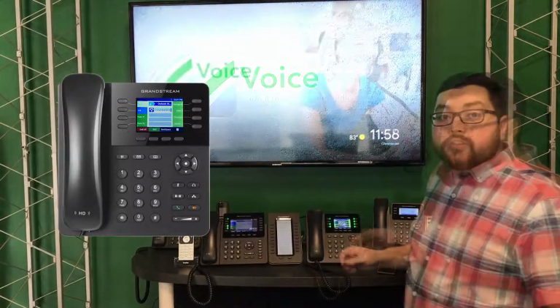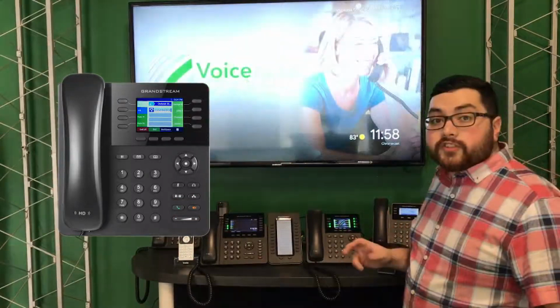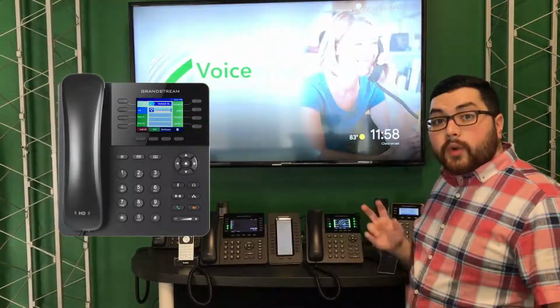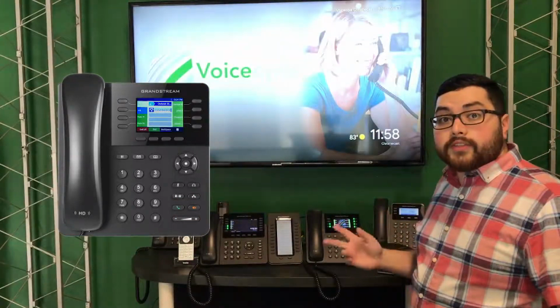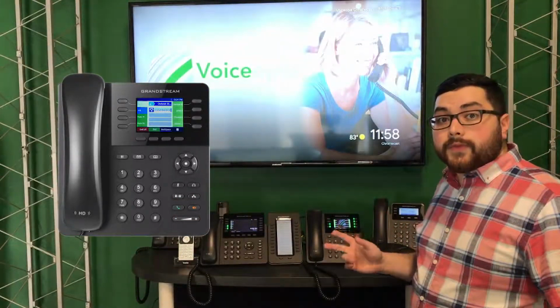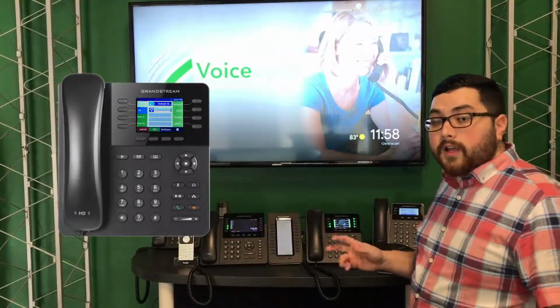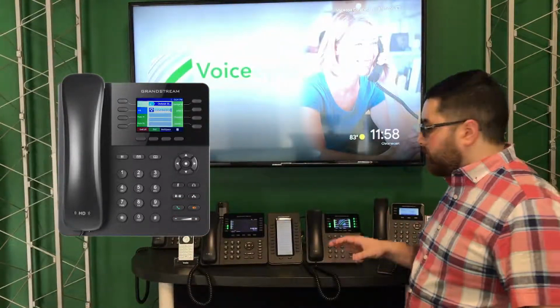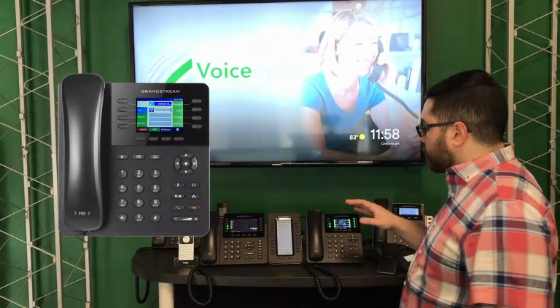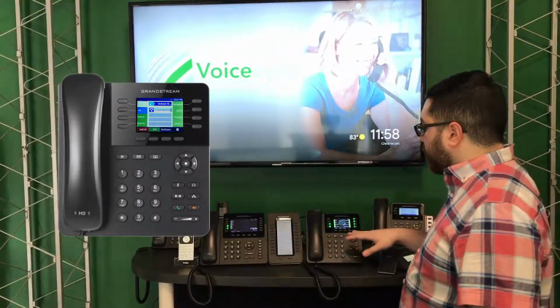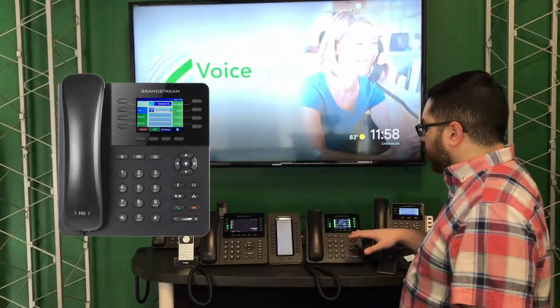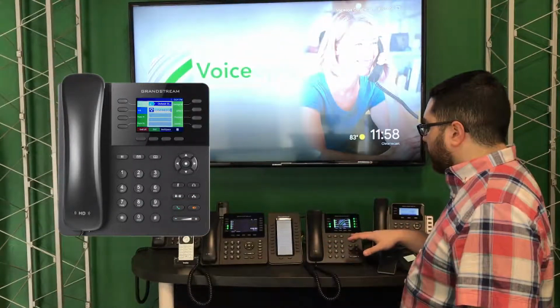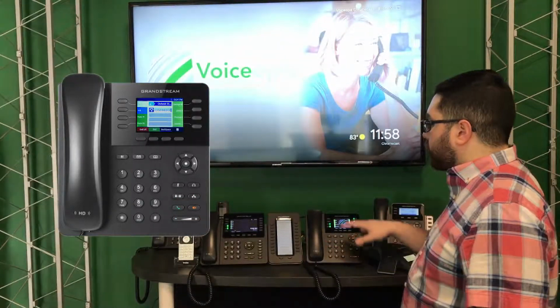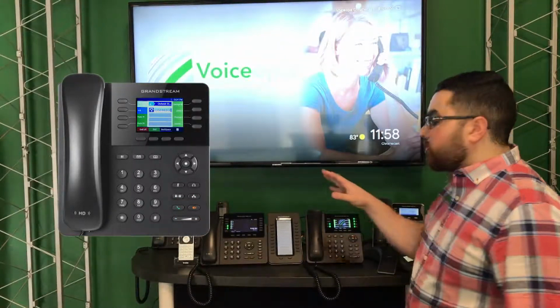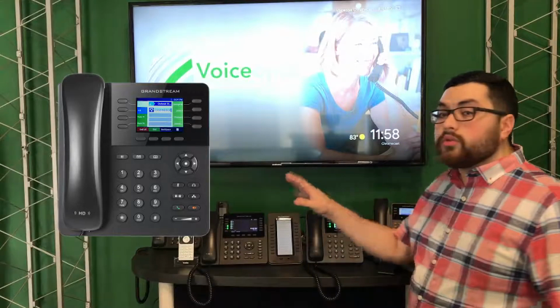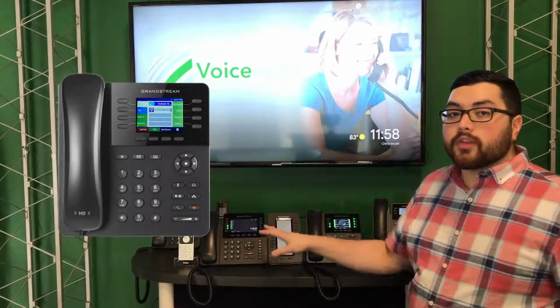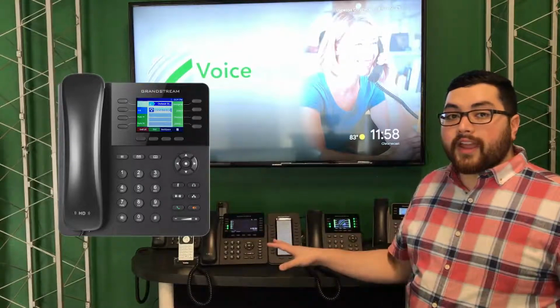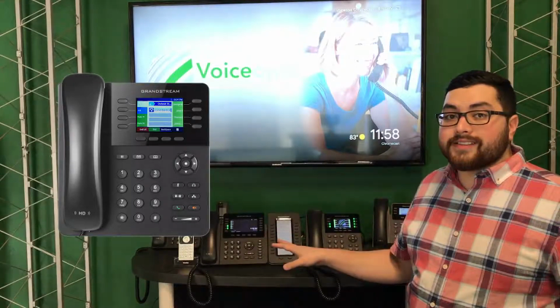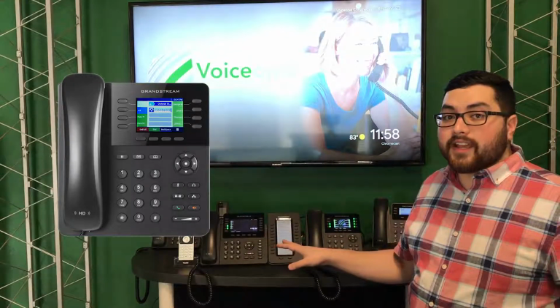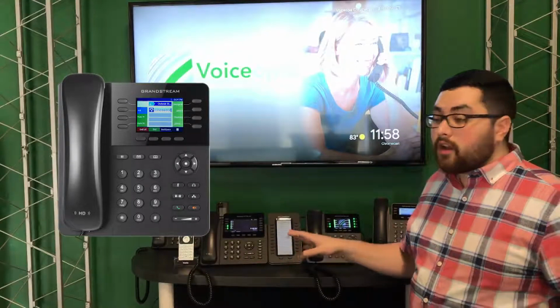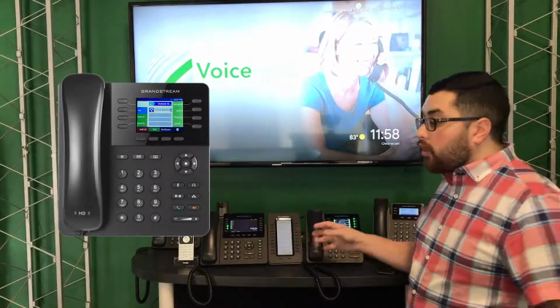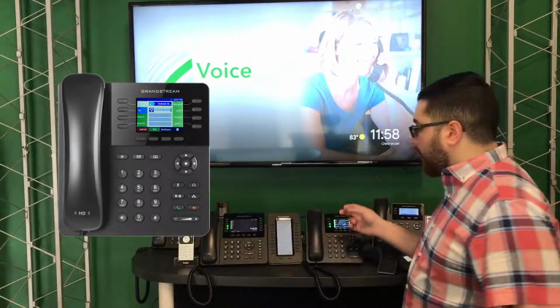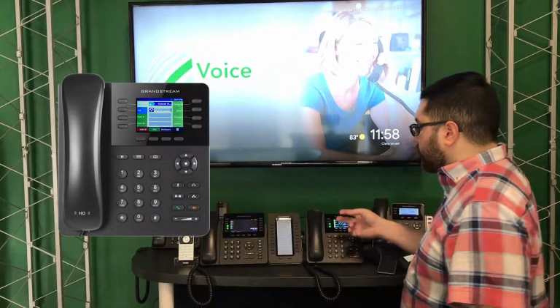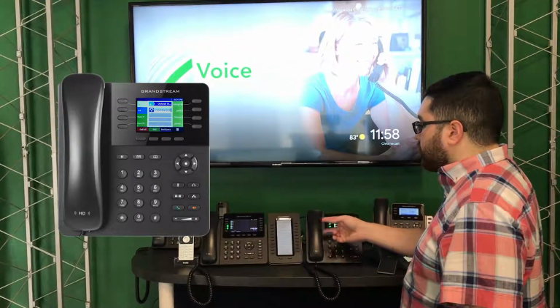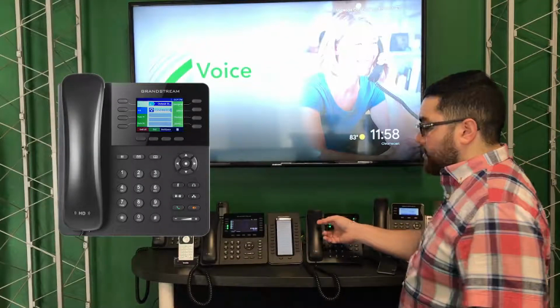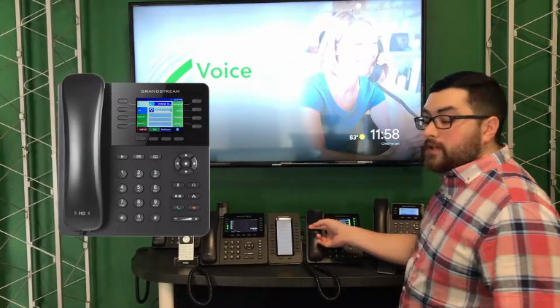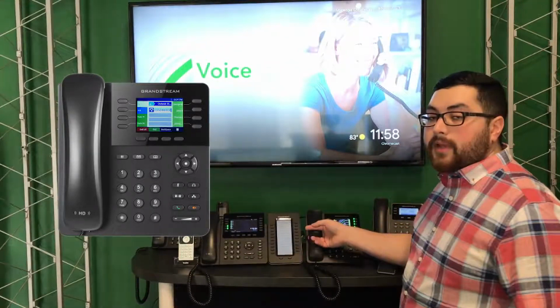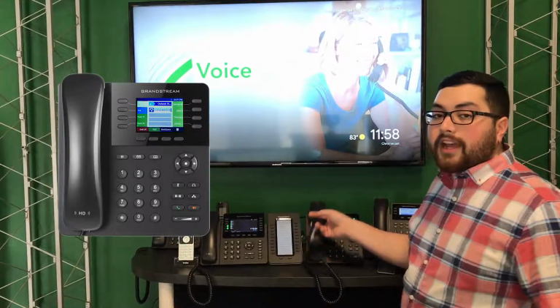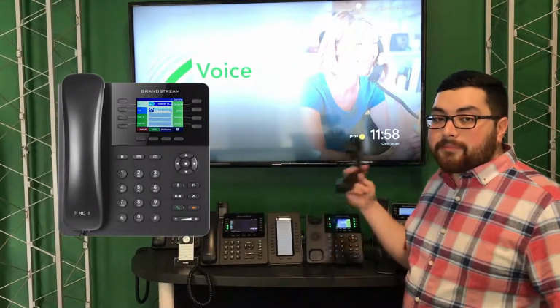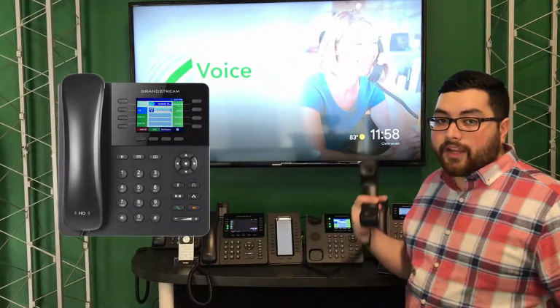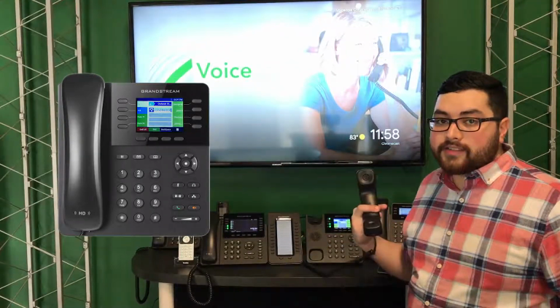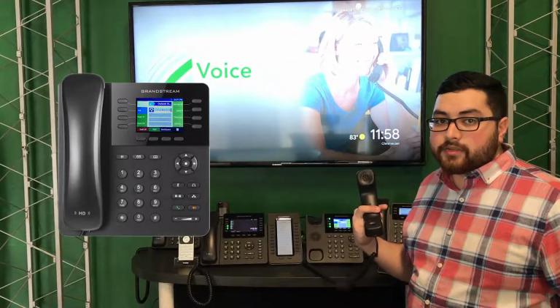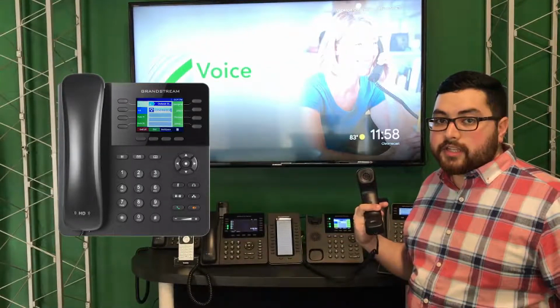To switch from speakerphone back to the handset, all you have to do is pick up the handset receiver.